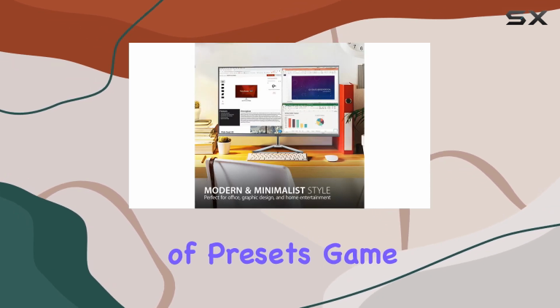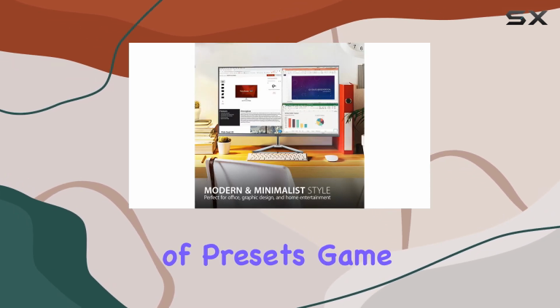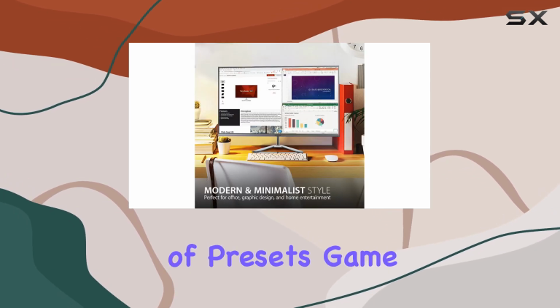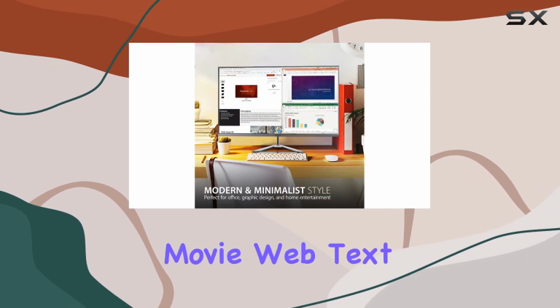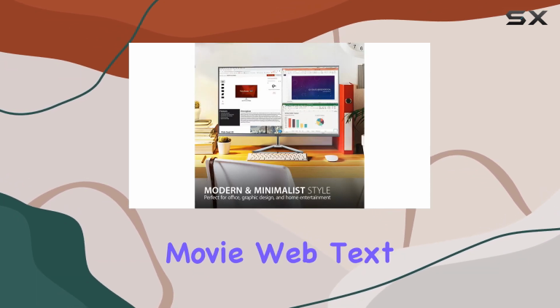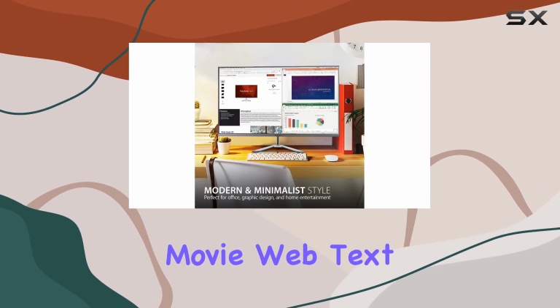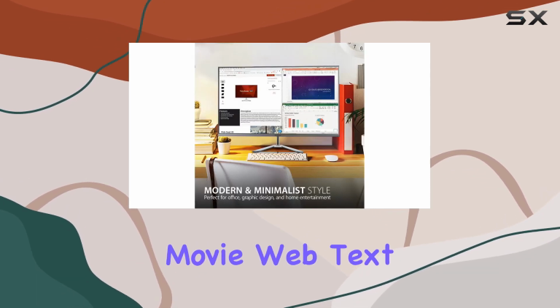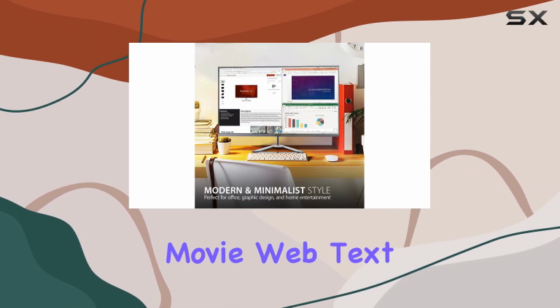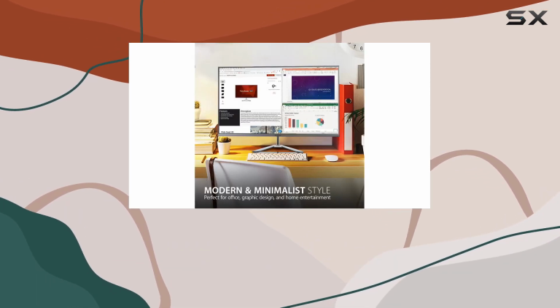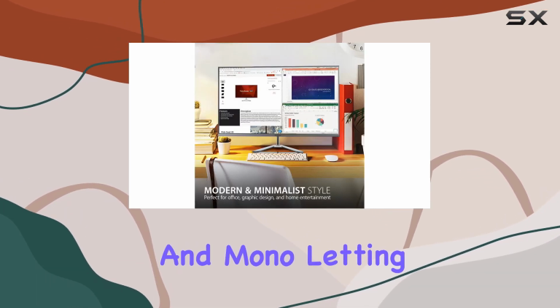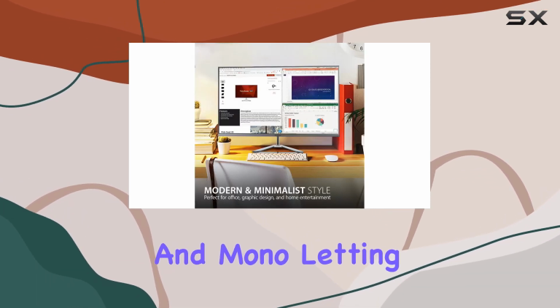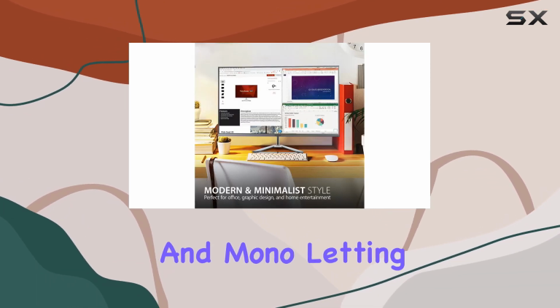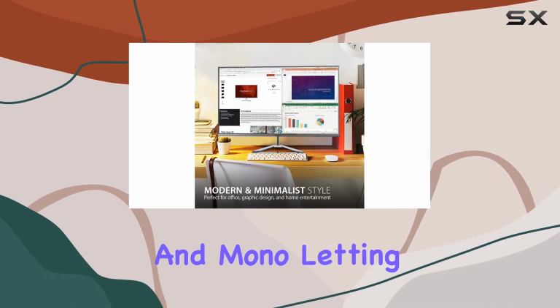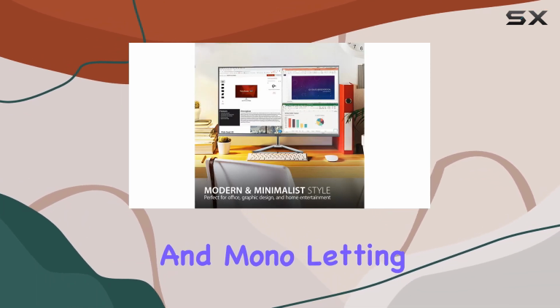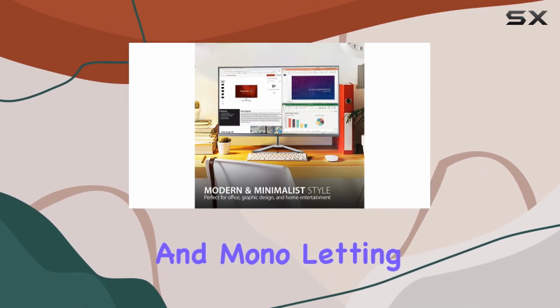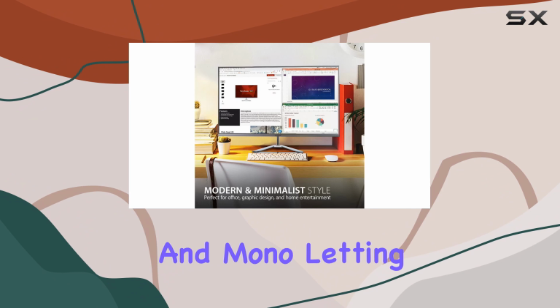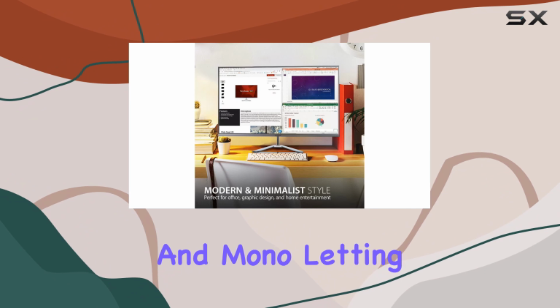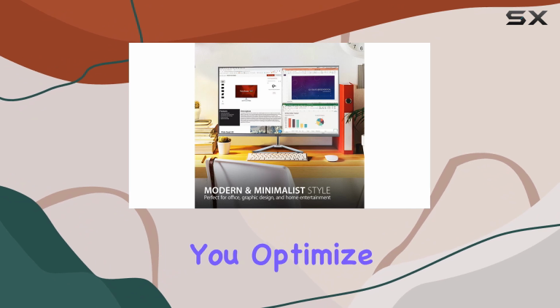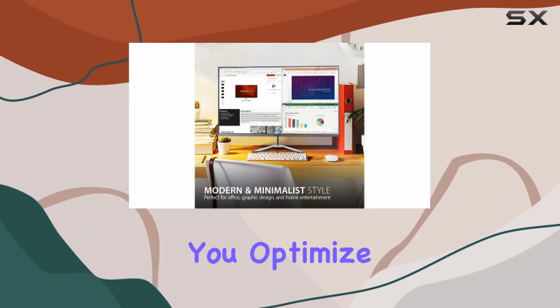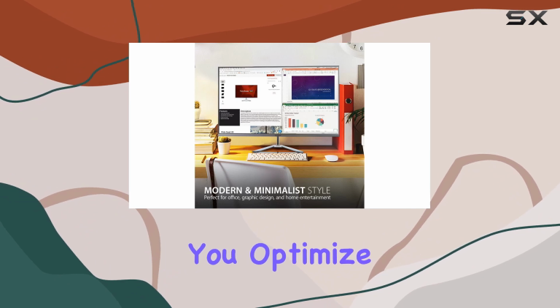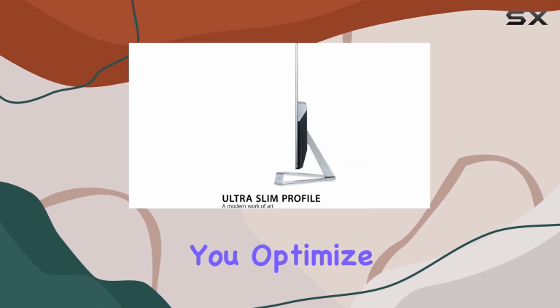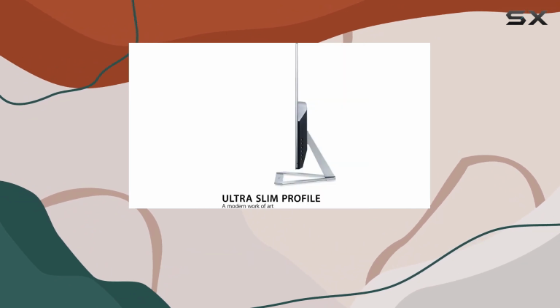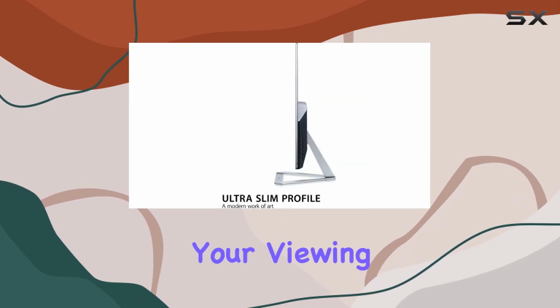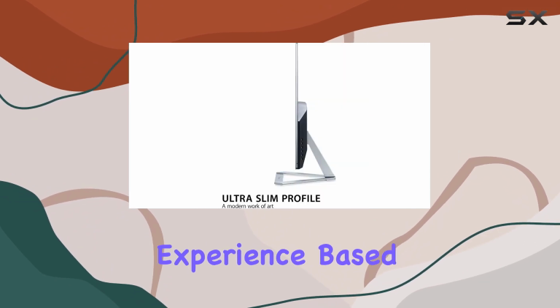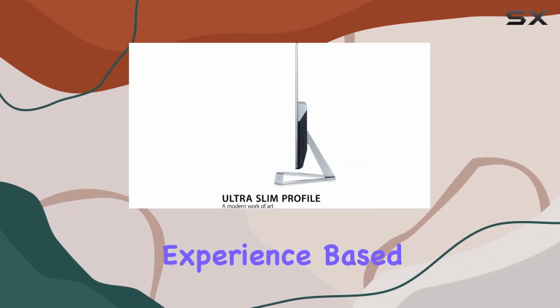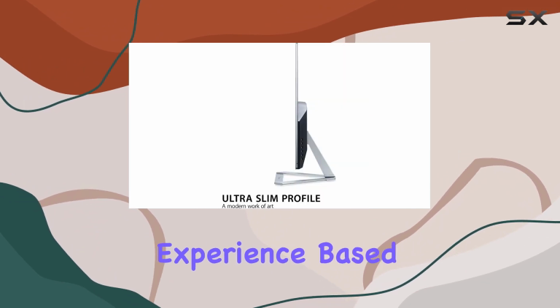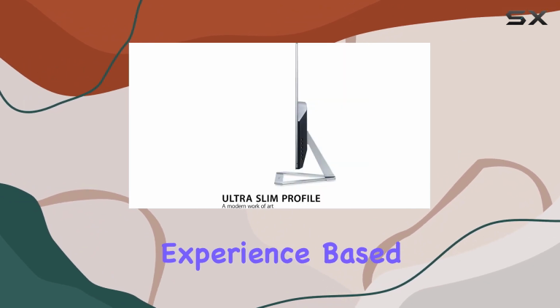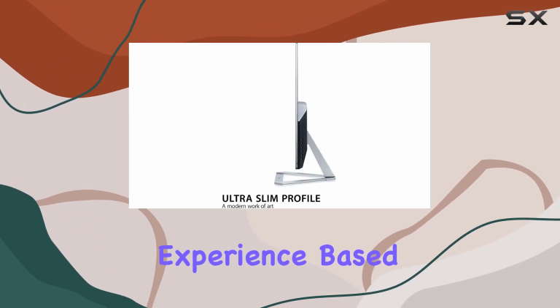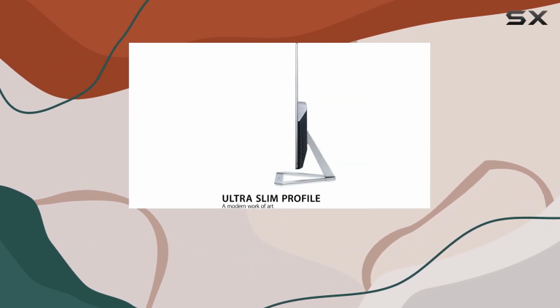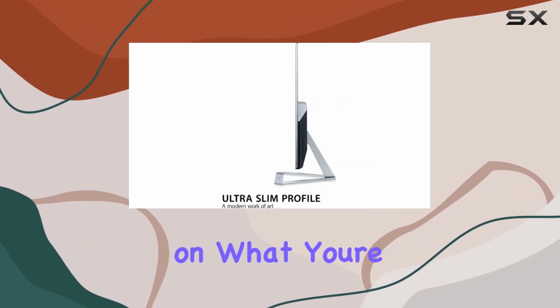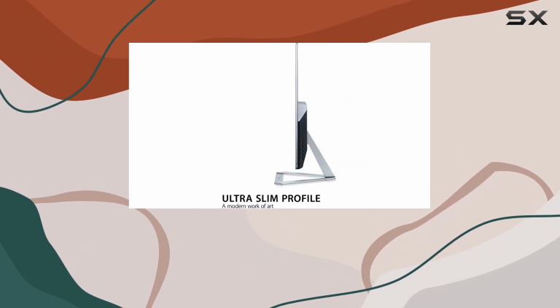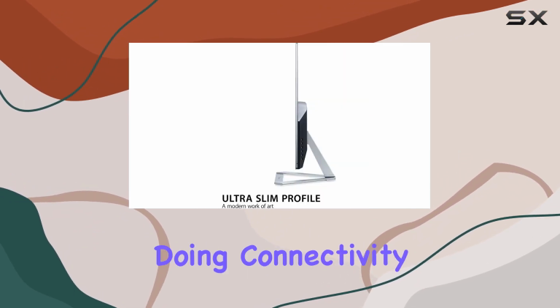game, movie, web, text, and mono — letting you optimize your viewing experience based on what you're doing.